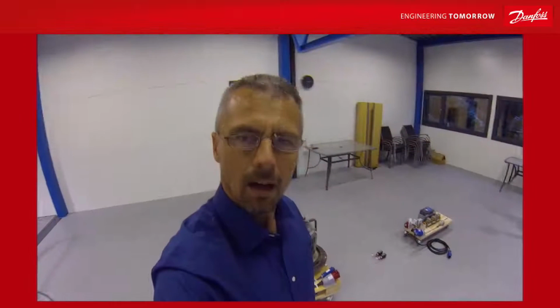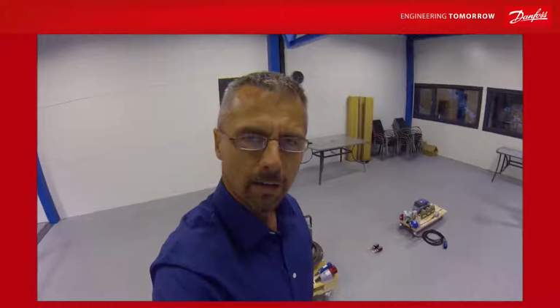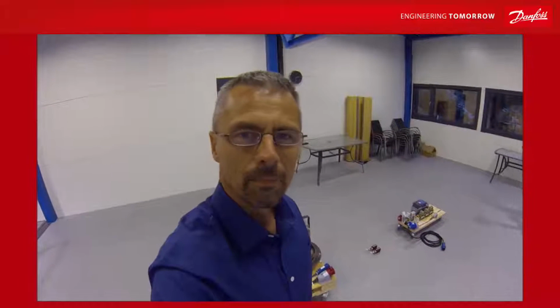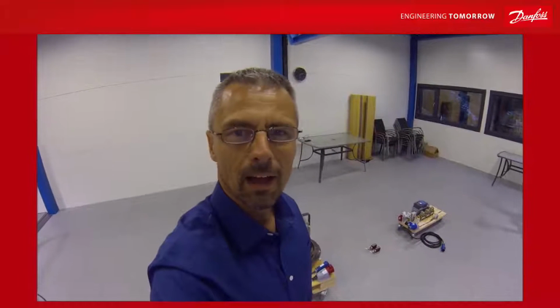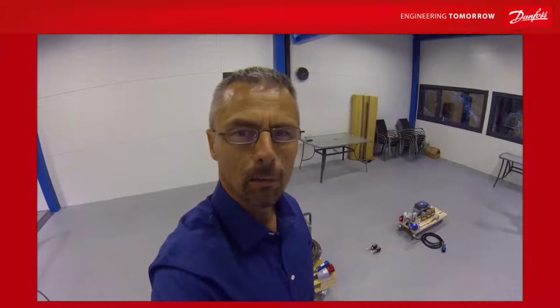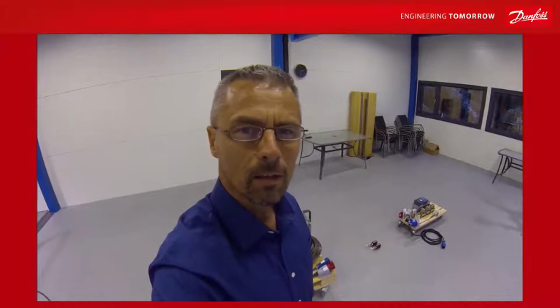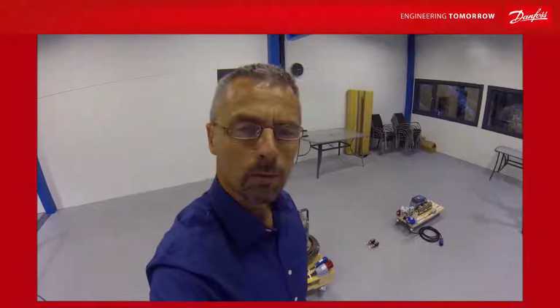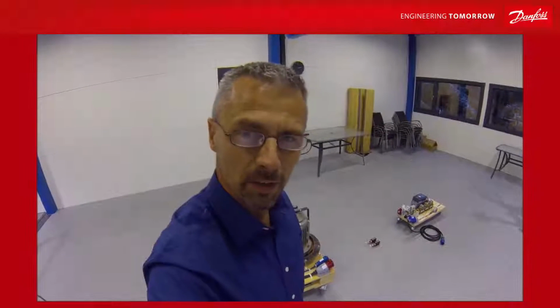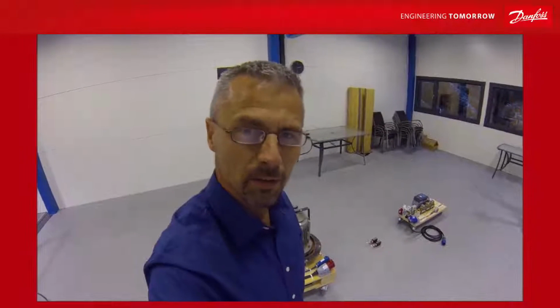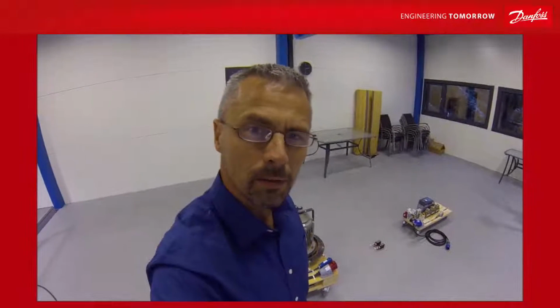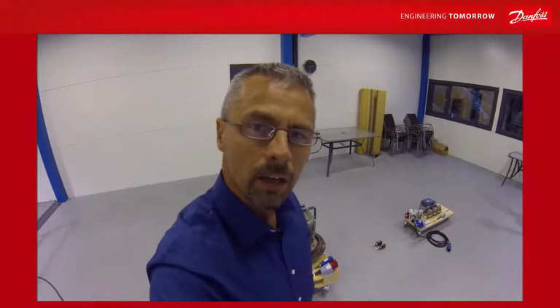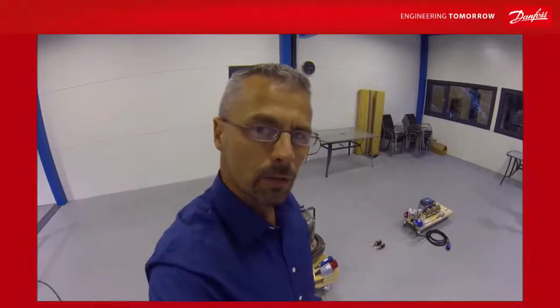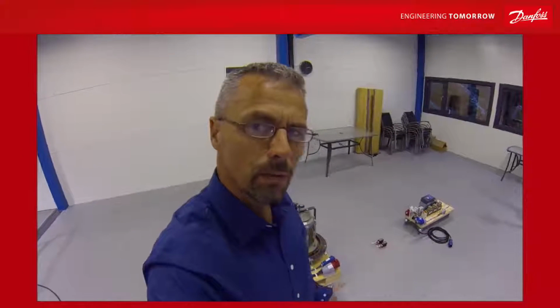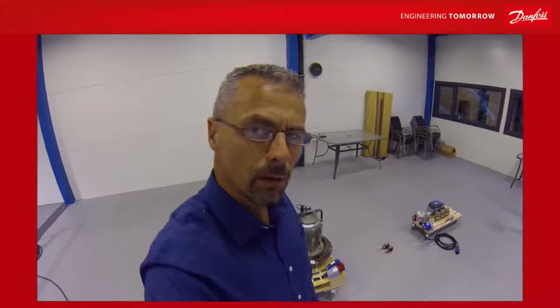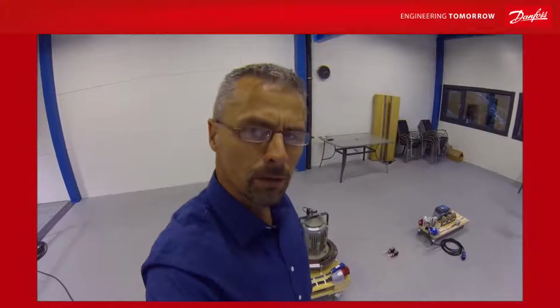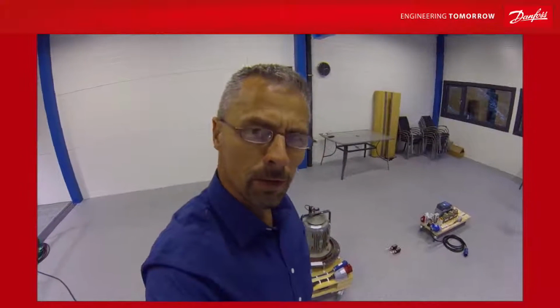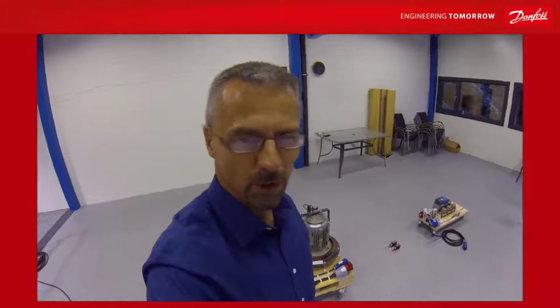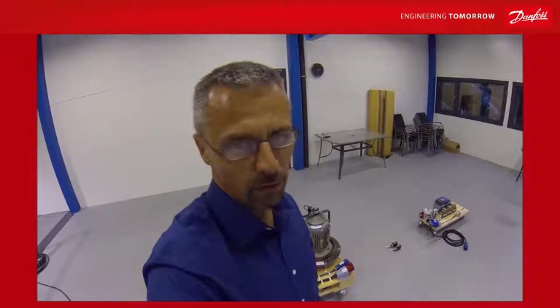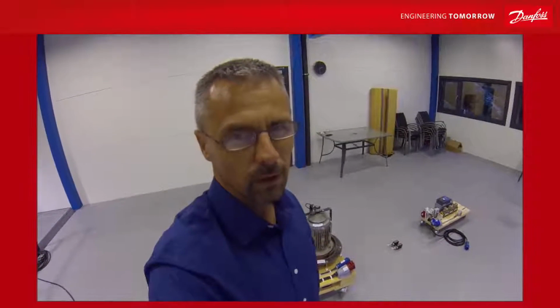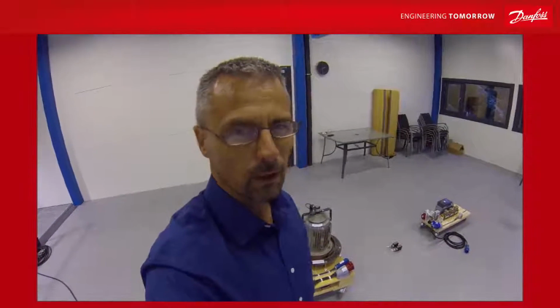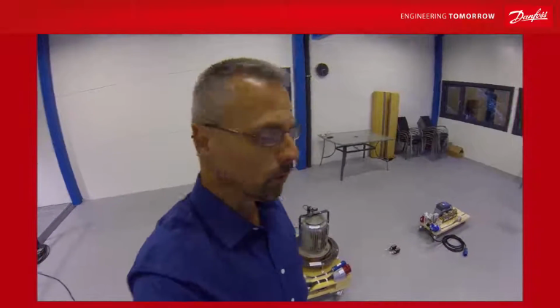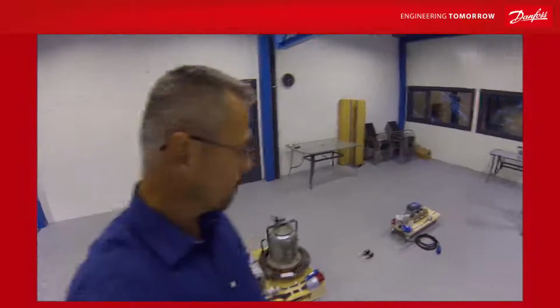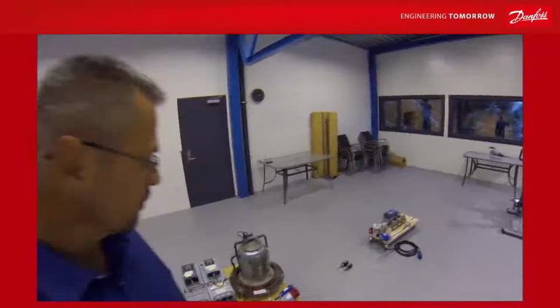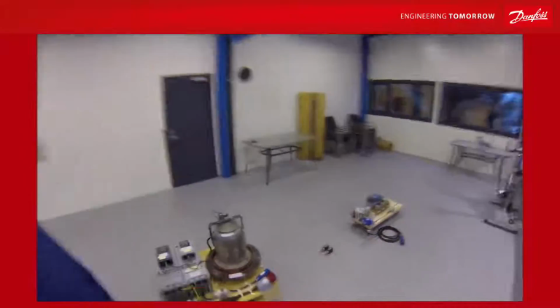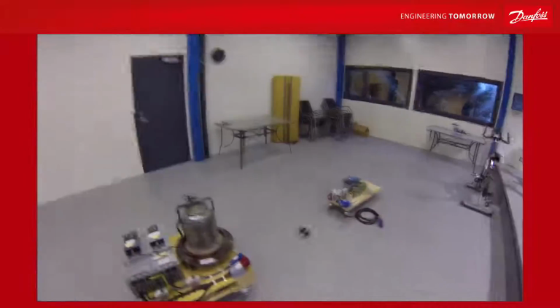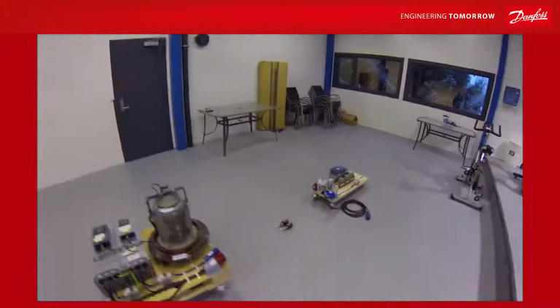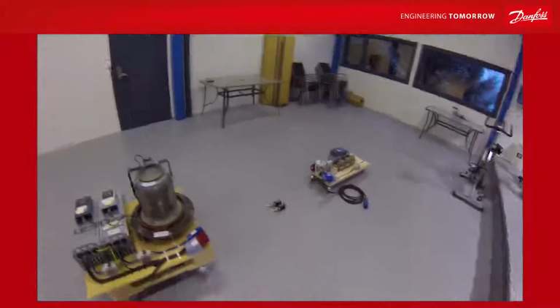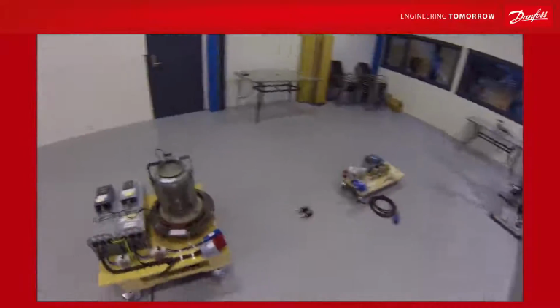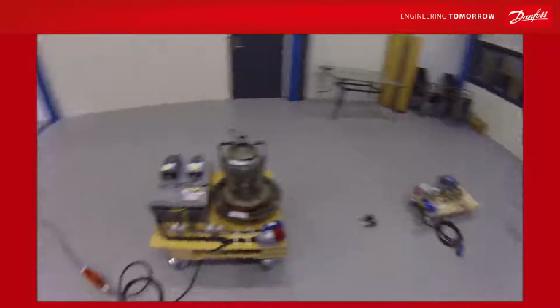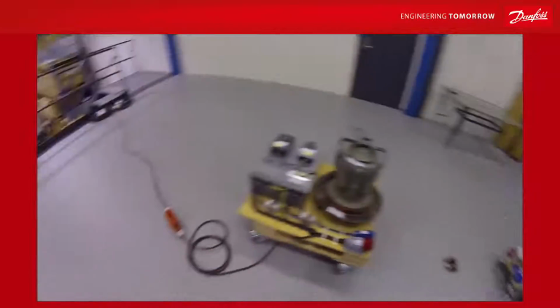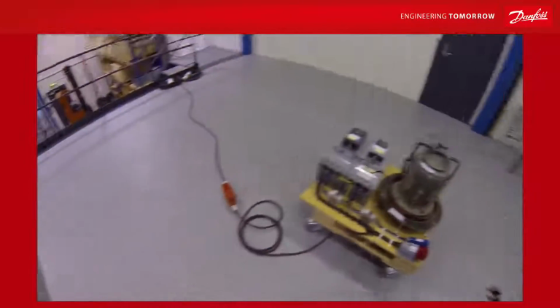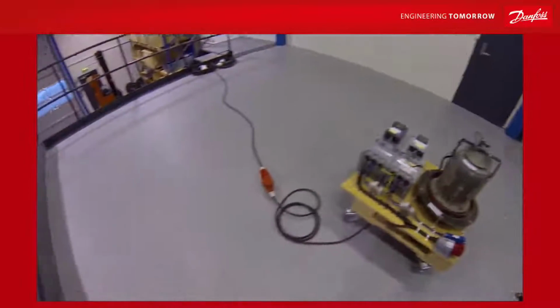Hi and welcome to the drive school. Today we are going to take a brief look into battery backup for power supply.